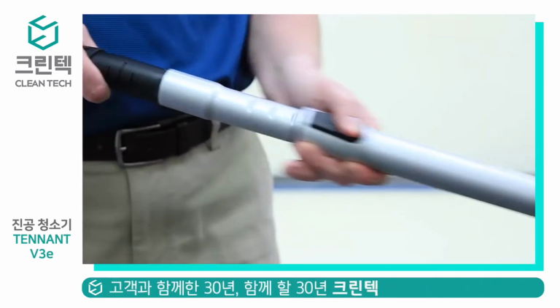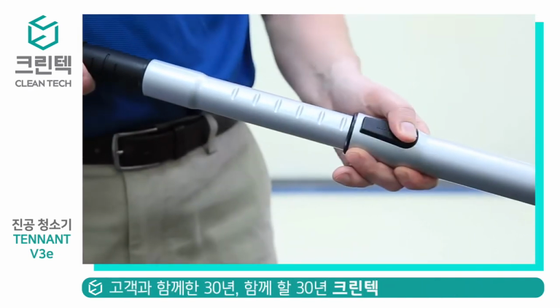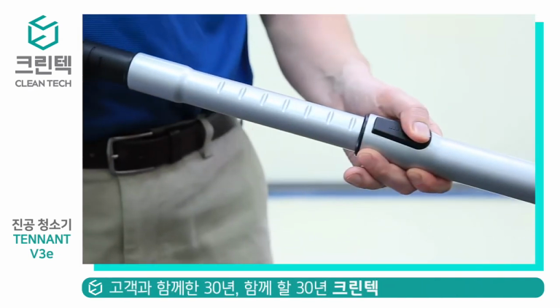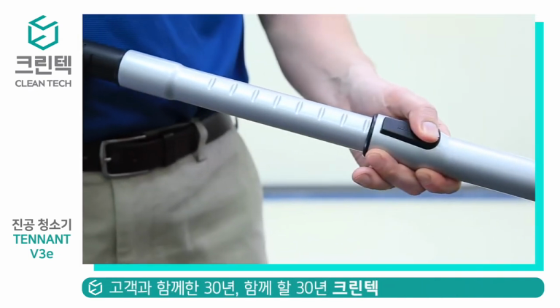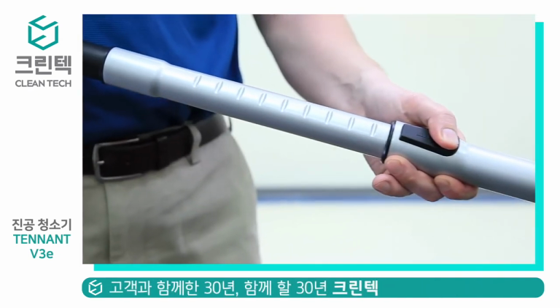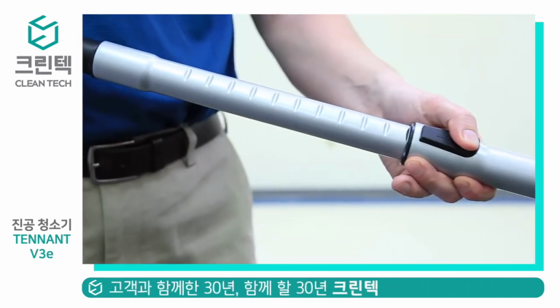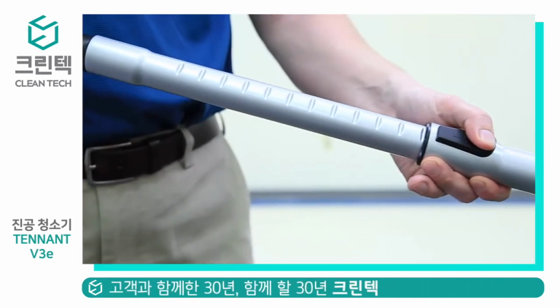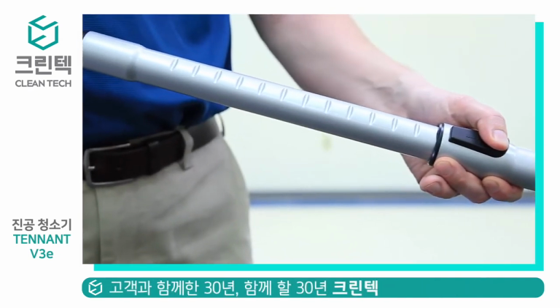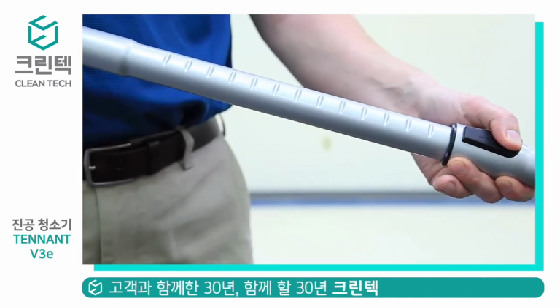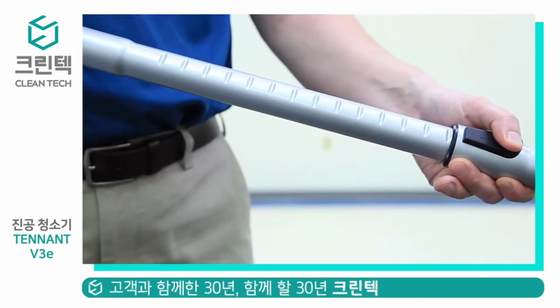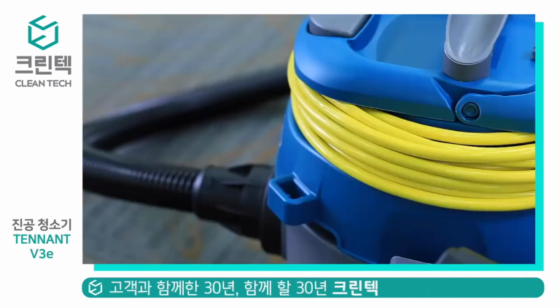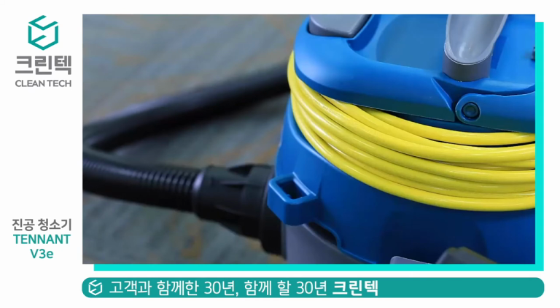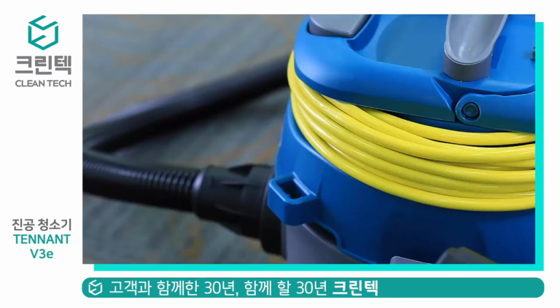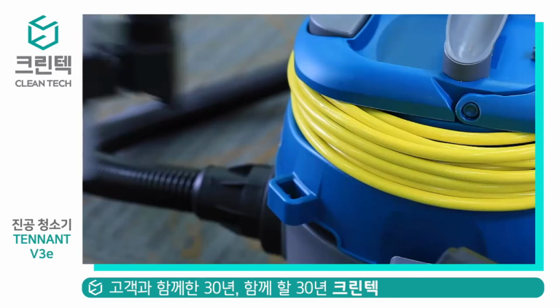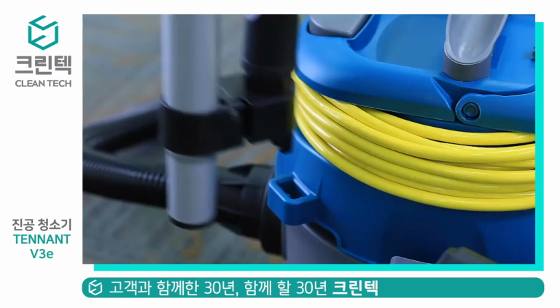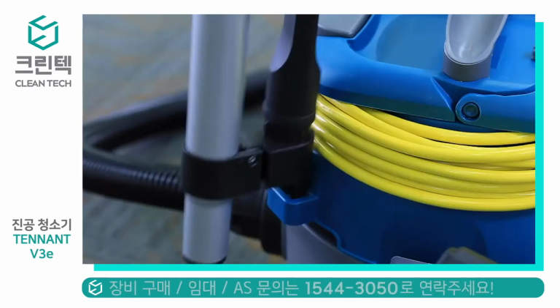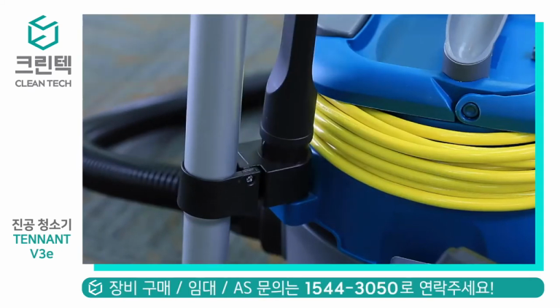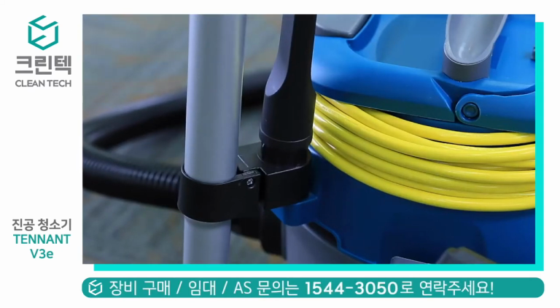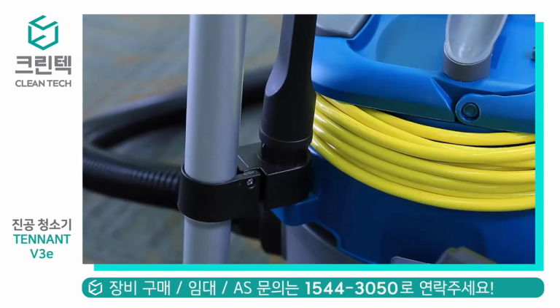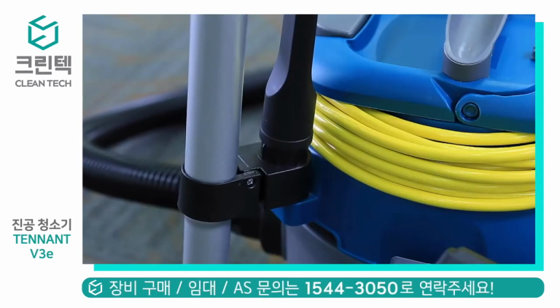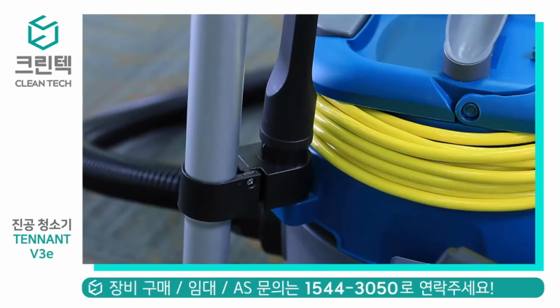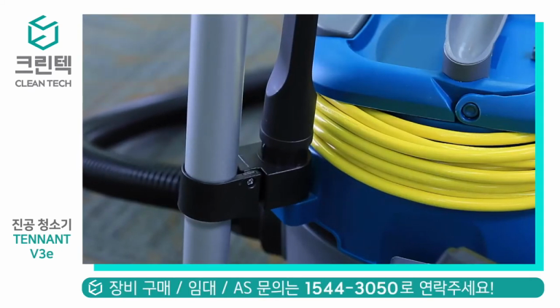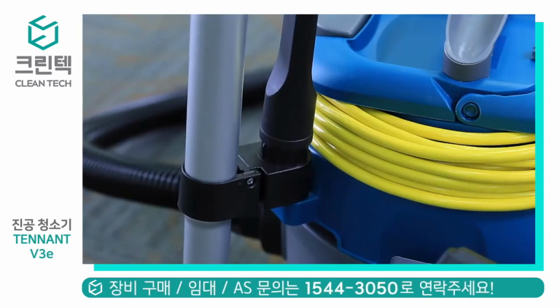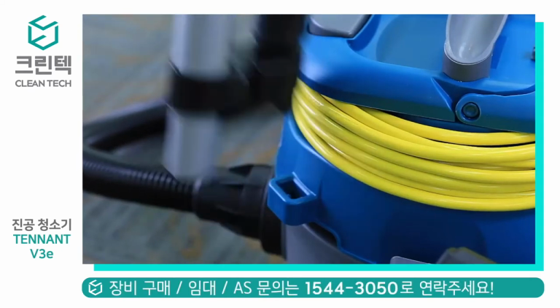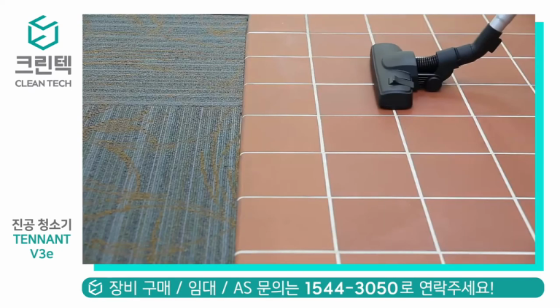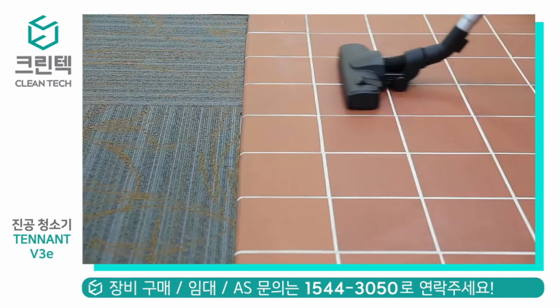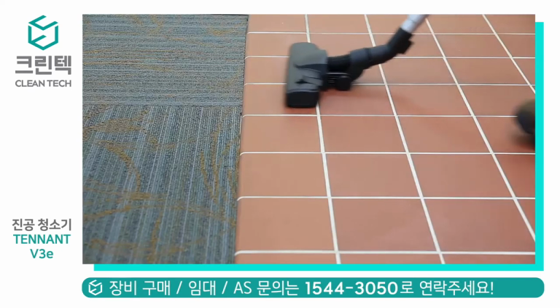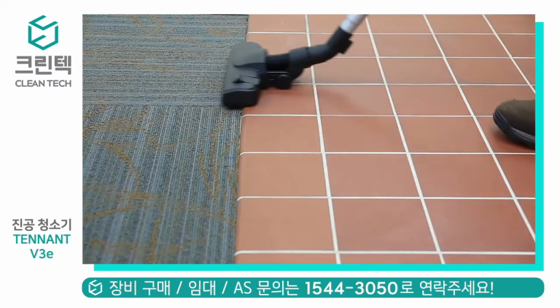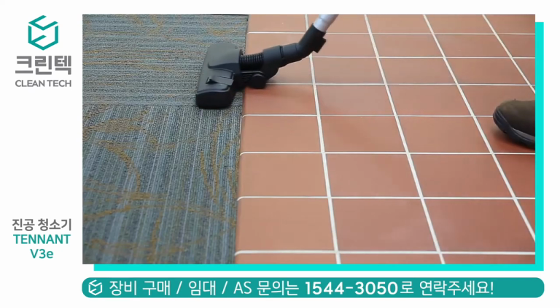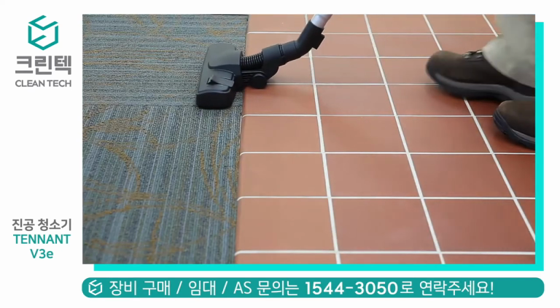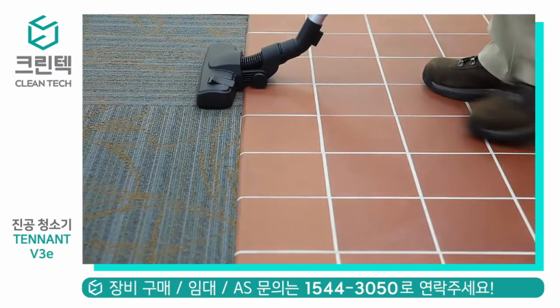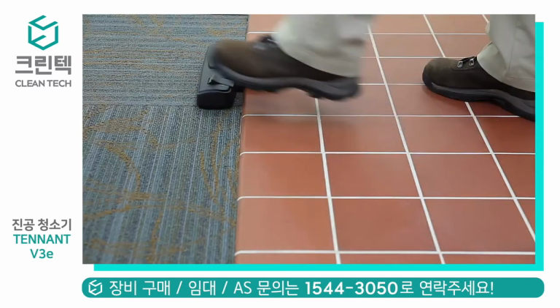Like our predecessor machine, the wand is telescopic and can be adjusted to any length depending on operator height. The wand can be stored on the hook on the side of the machine.